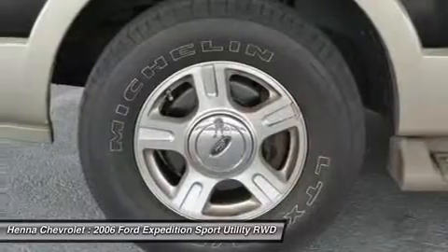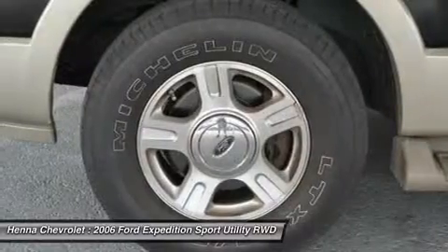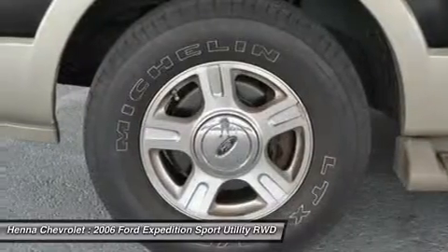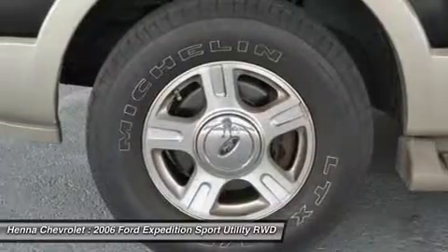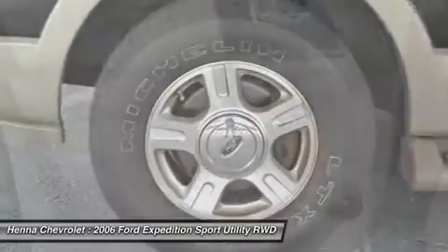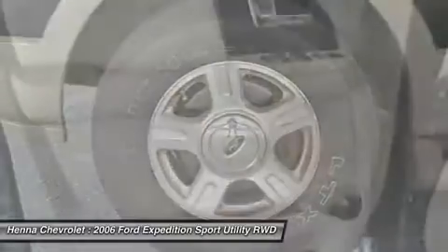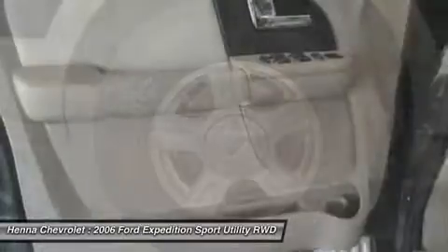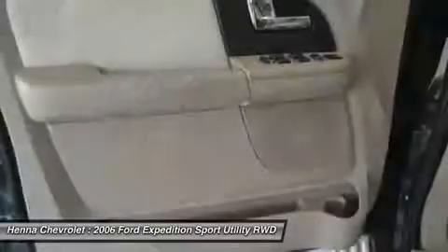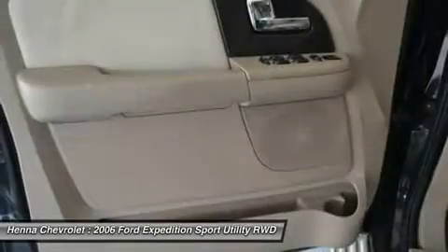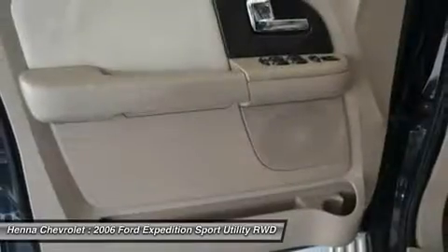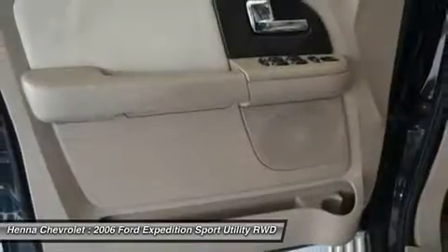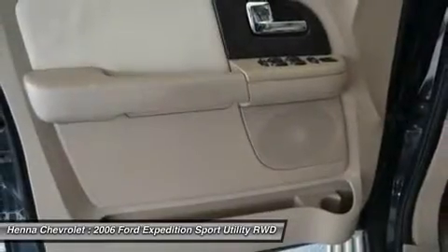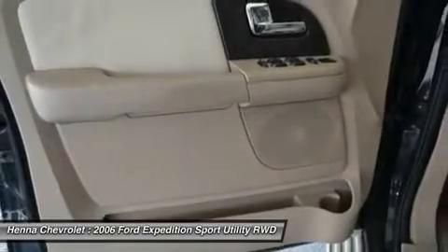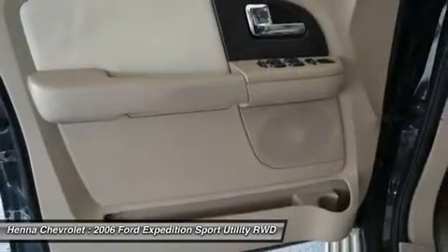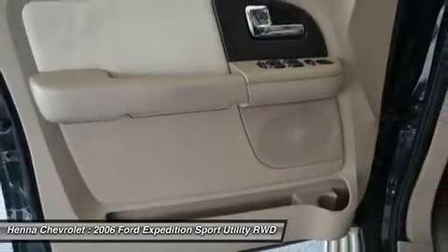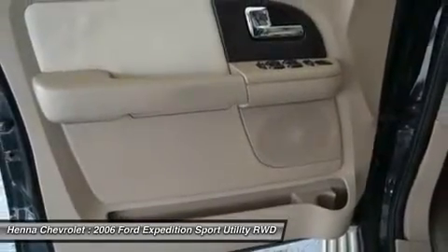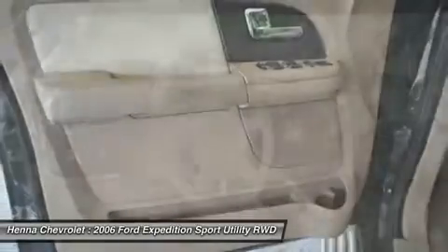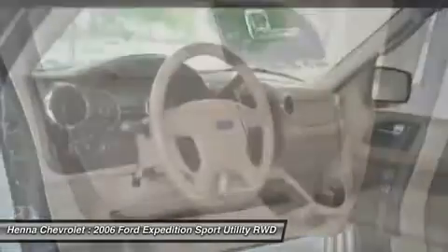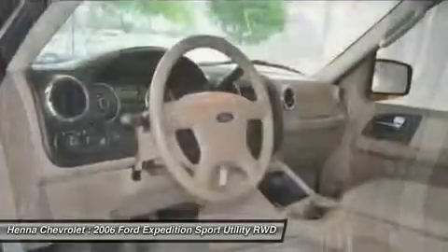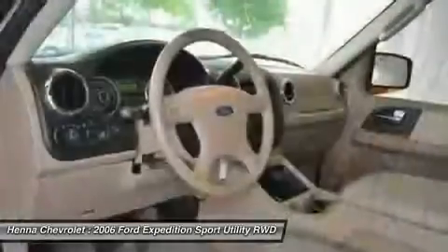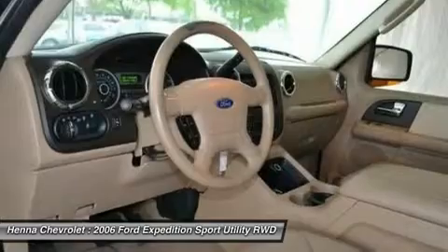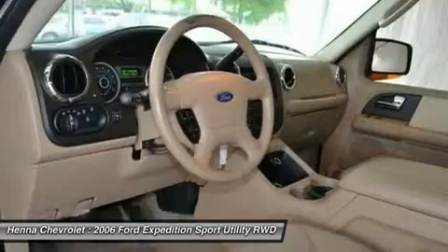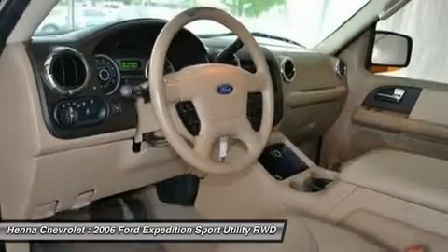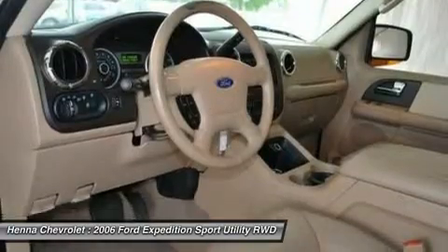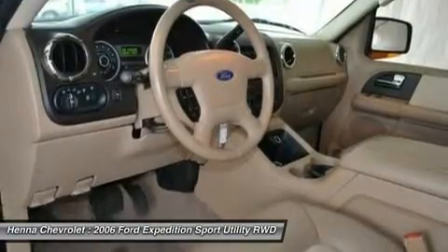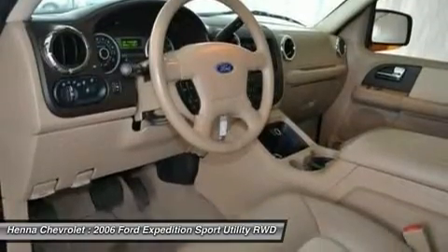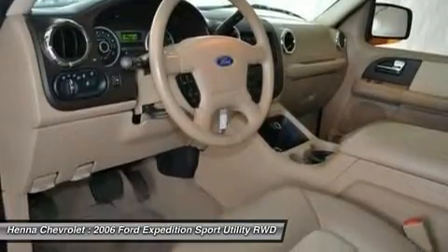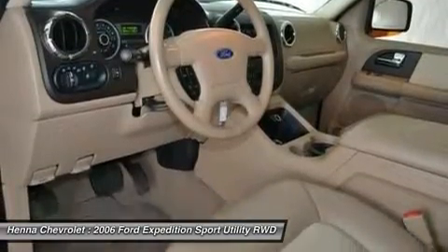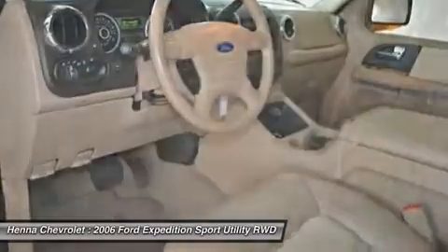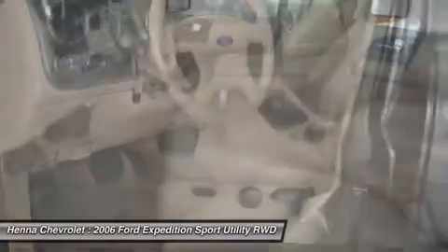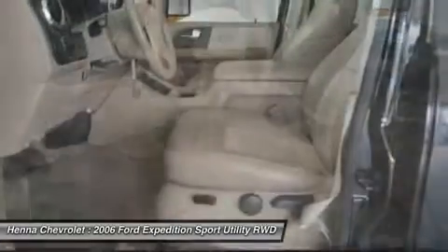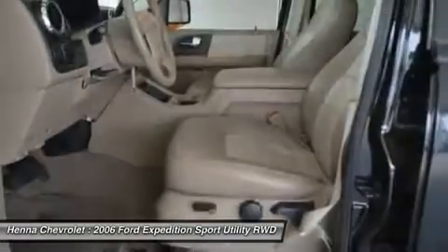Just one quick launch from a stoplight and you'll be sold. Nobody can resist the get up and go in this SUV.